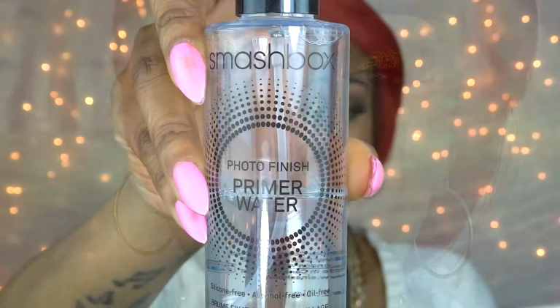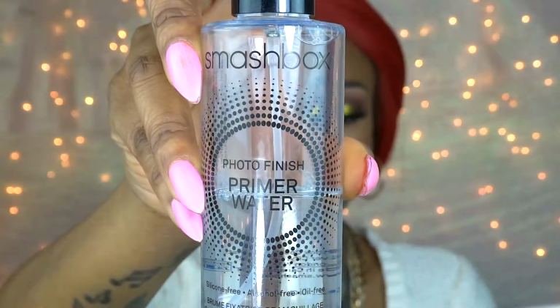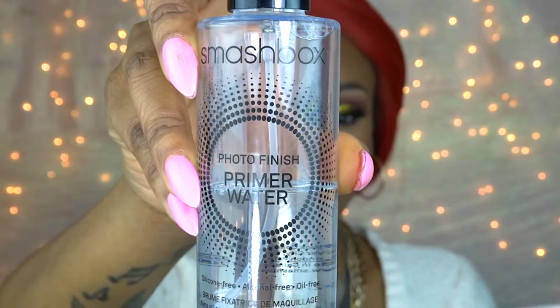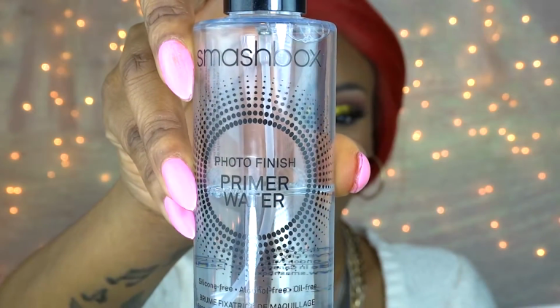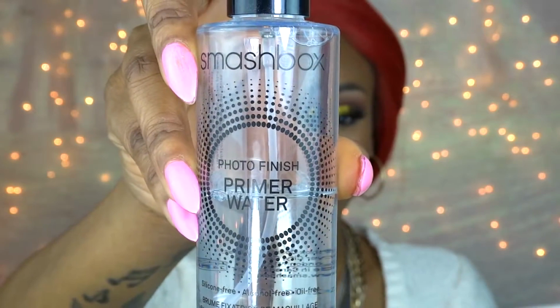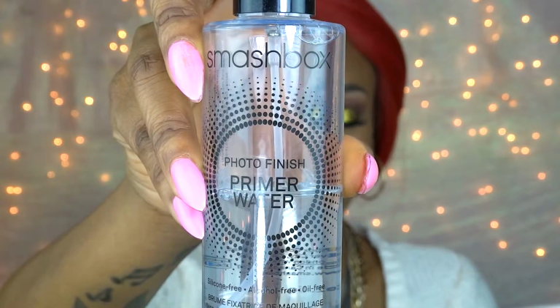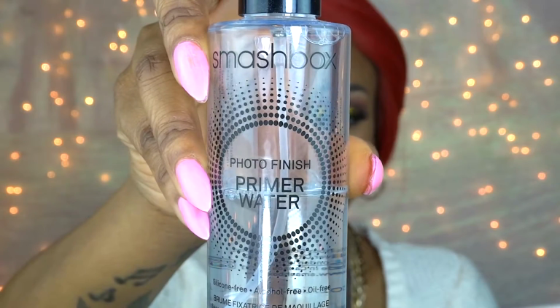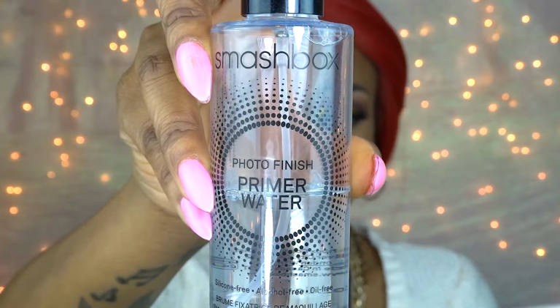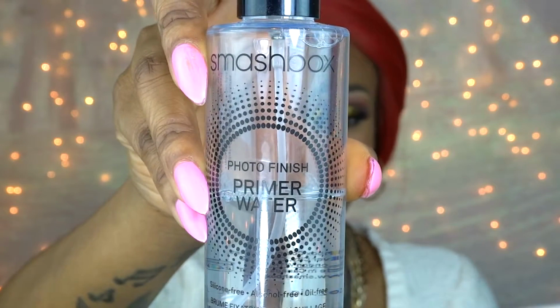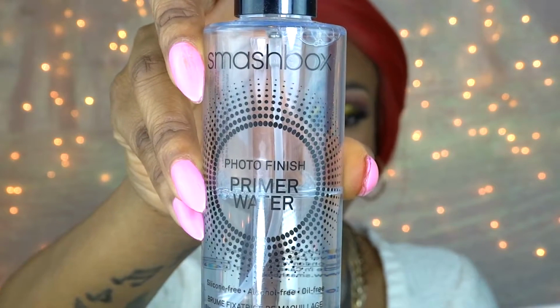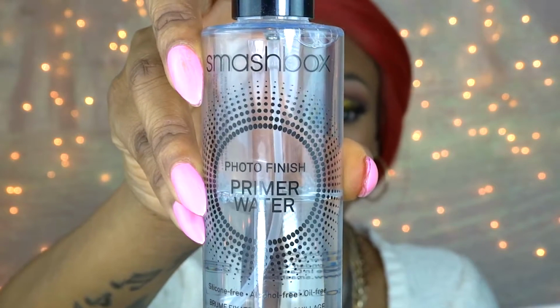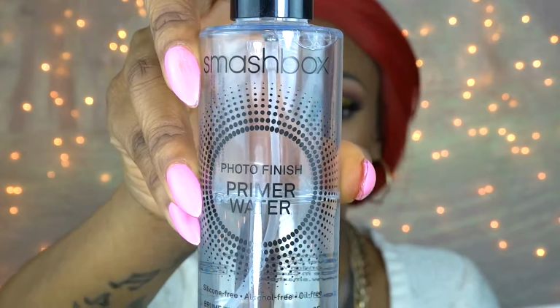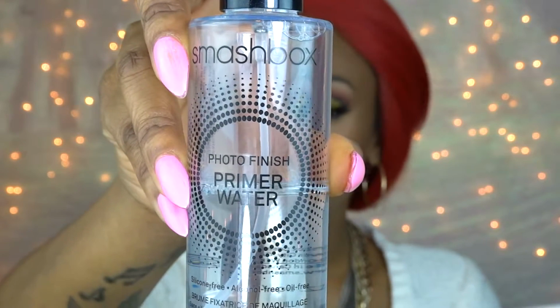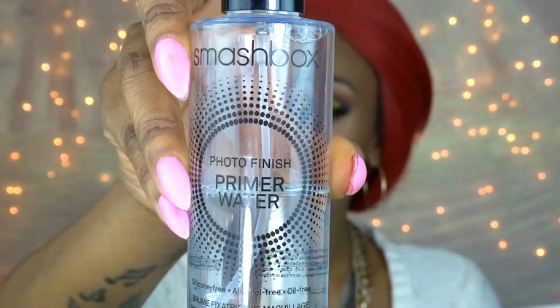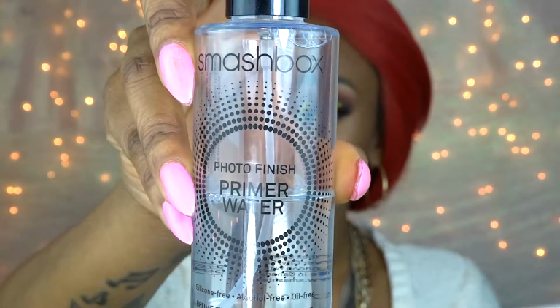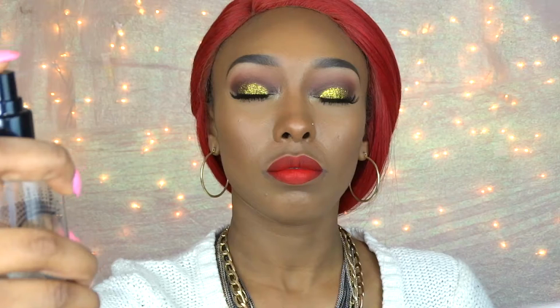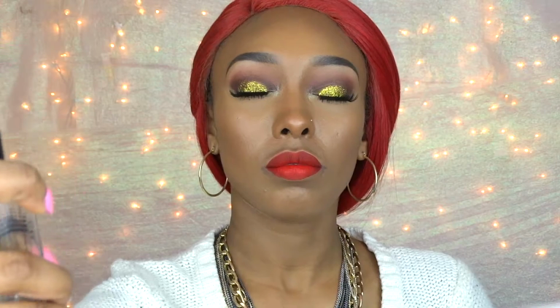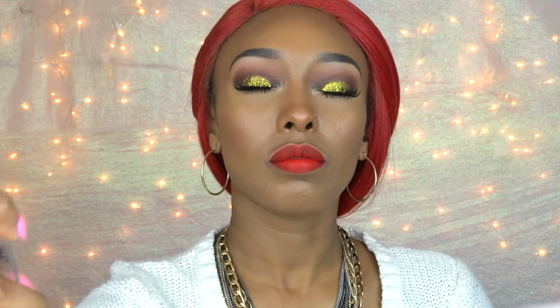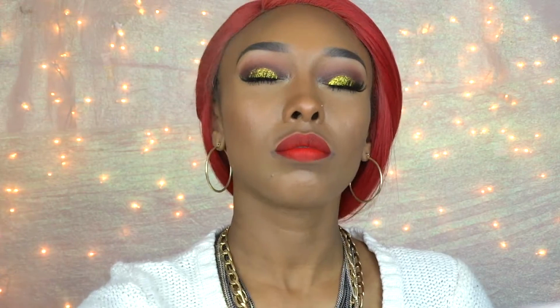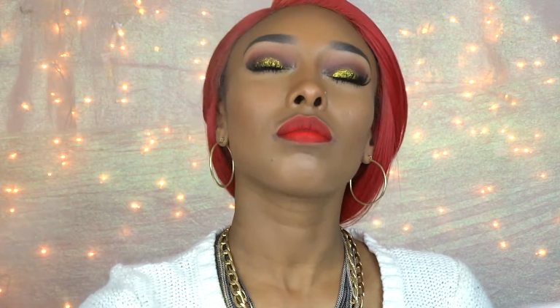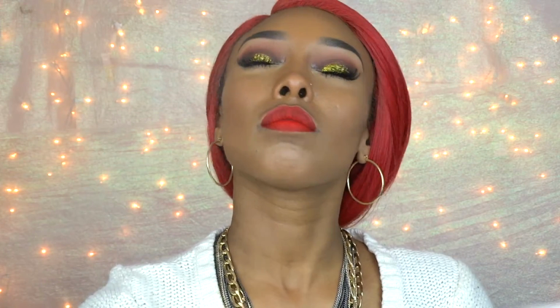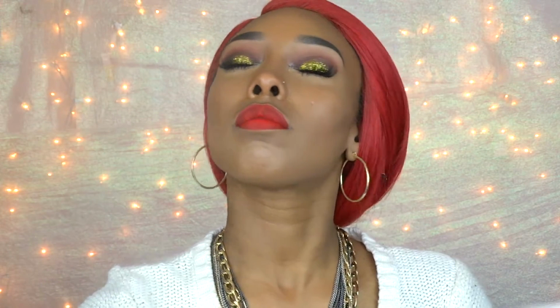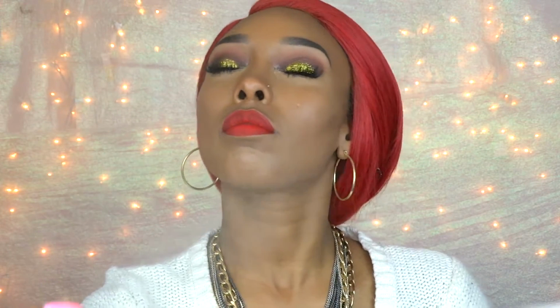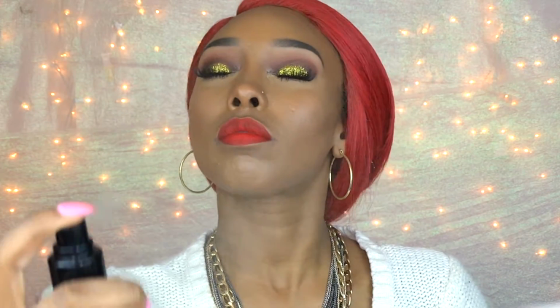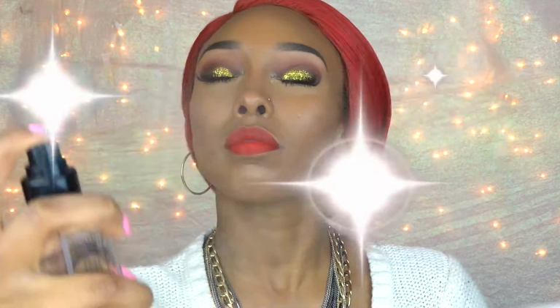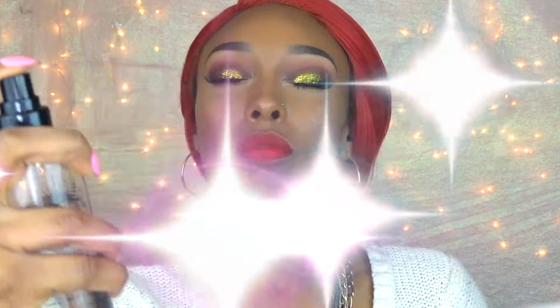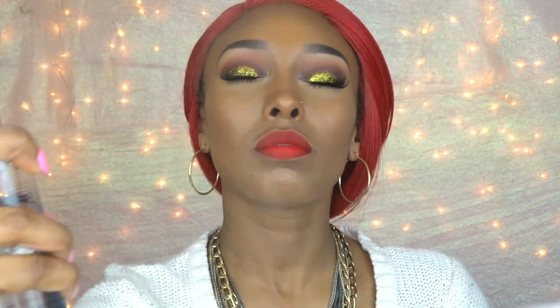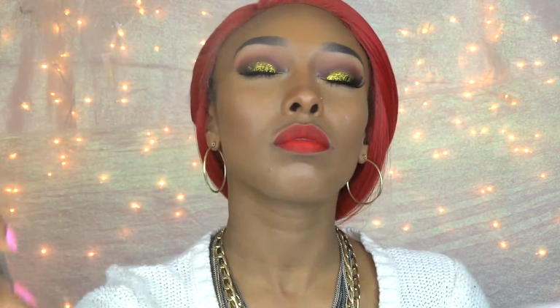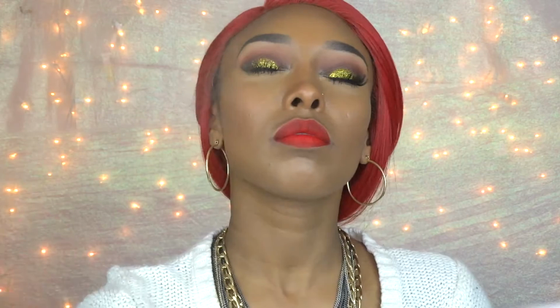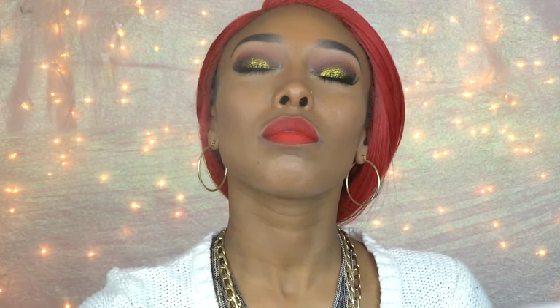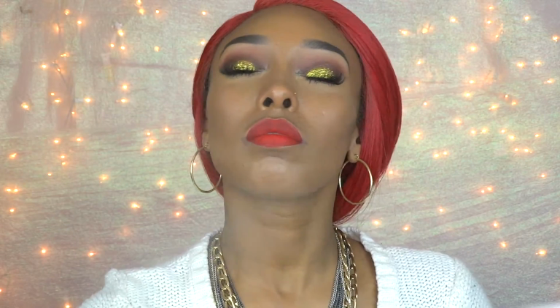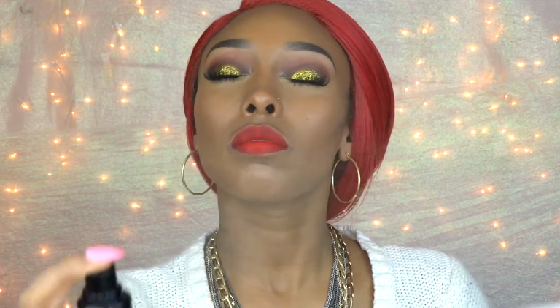Lastly I'm just going to take Smashbox Photo Finish Primer Water and set my entire face, and then we have our finished look.